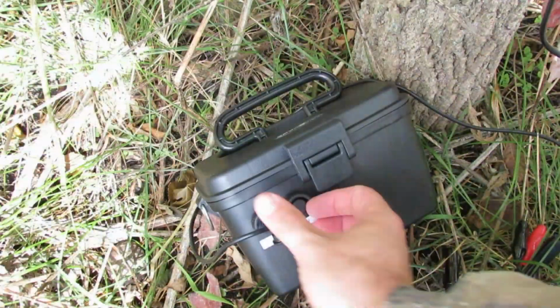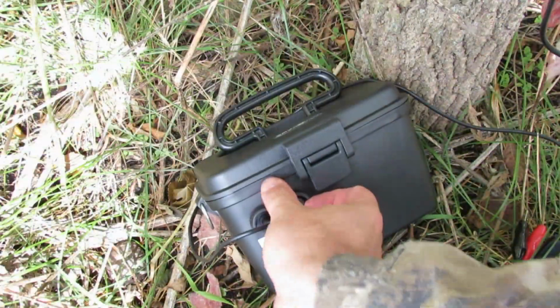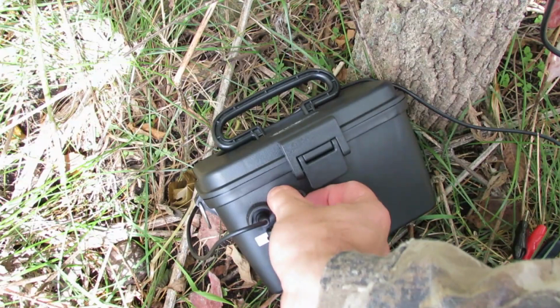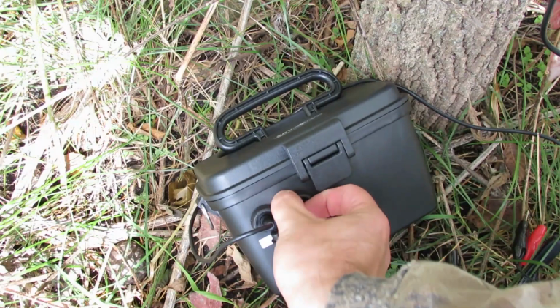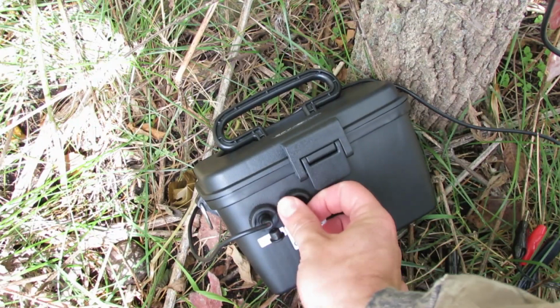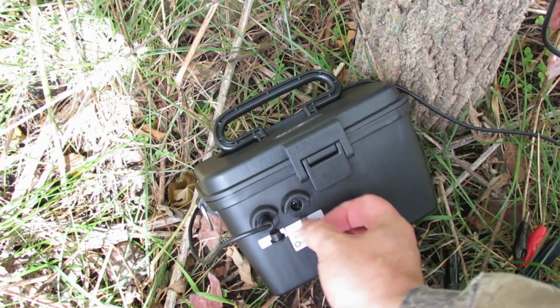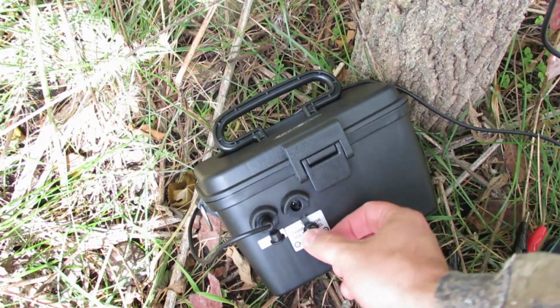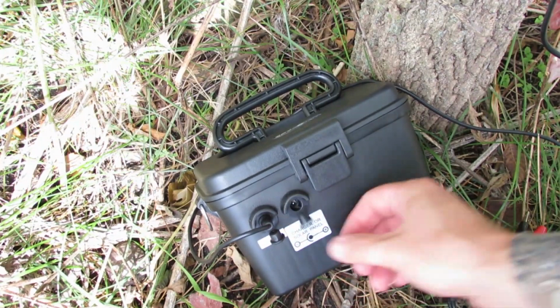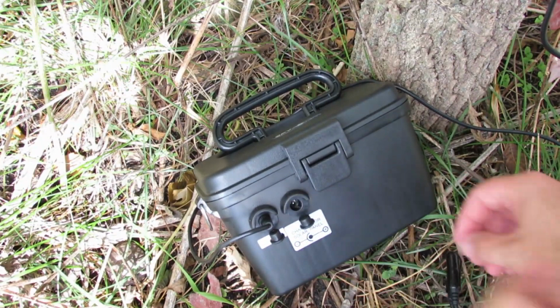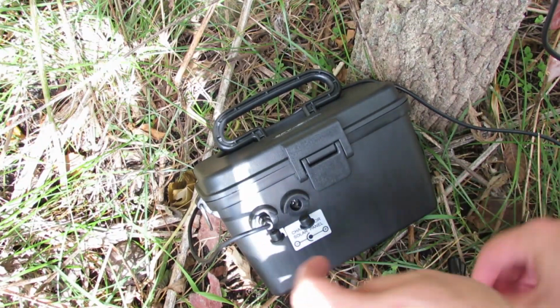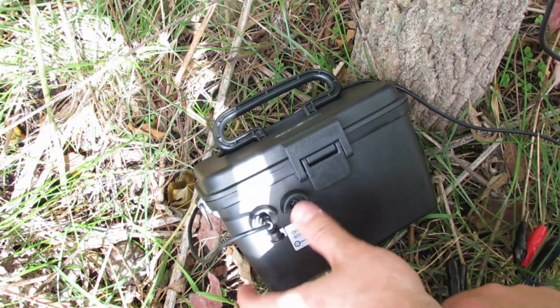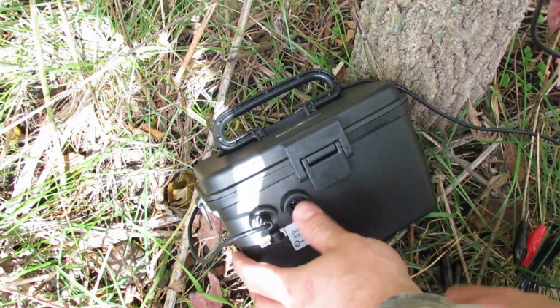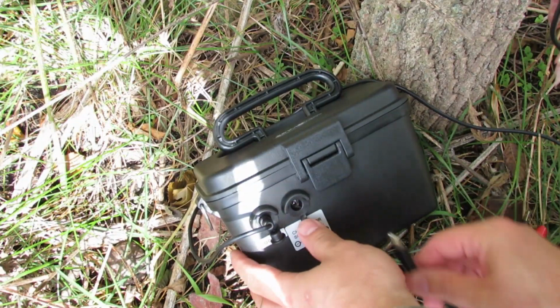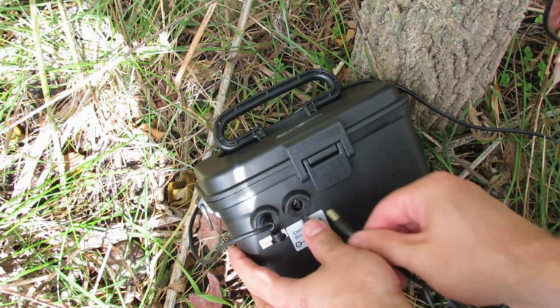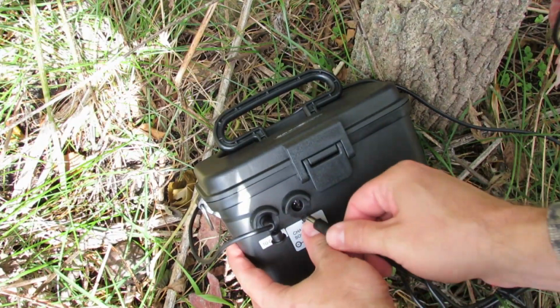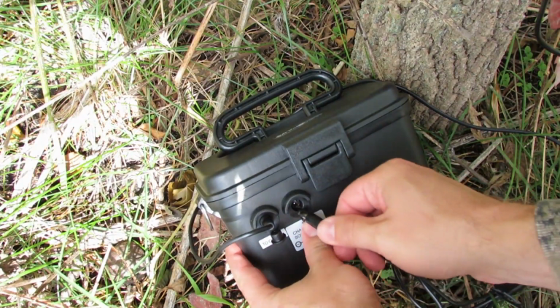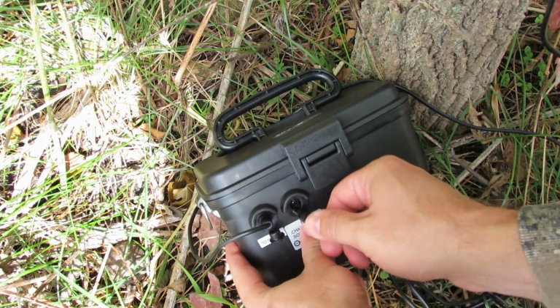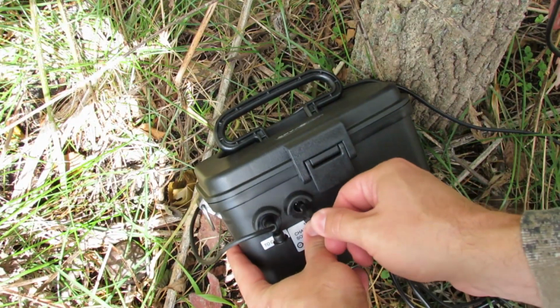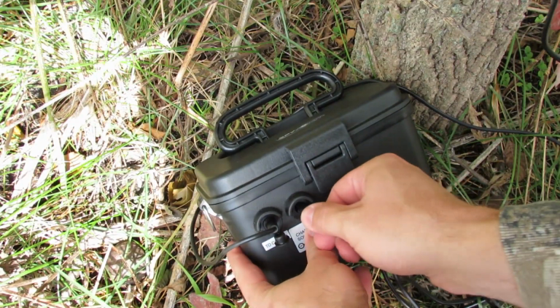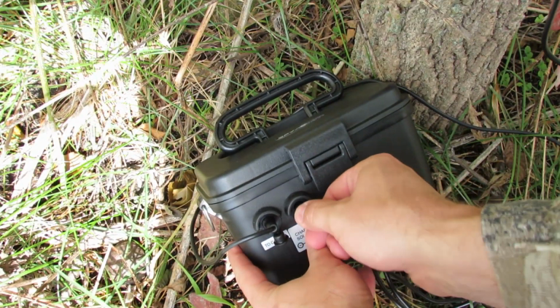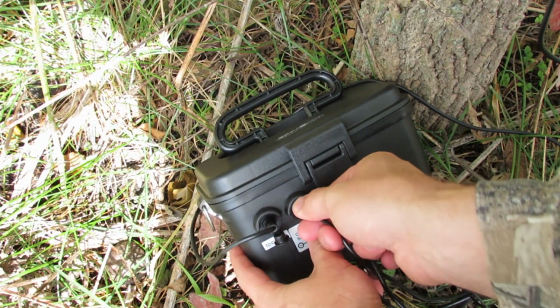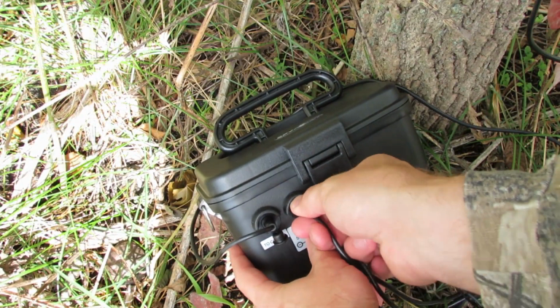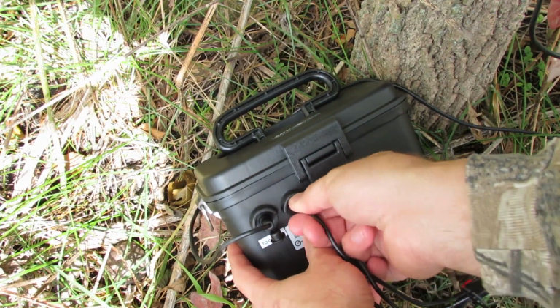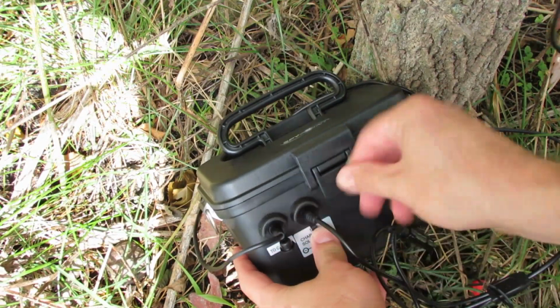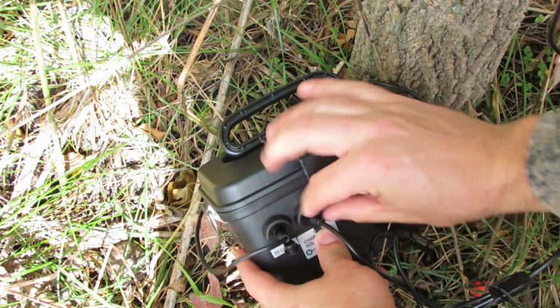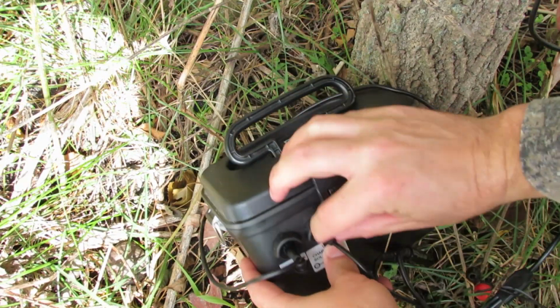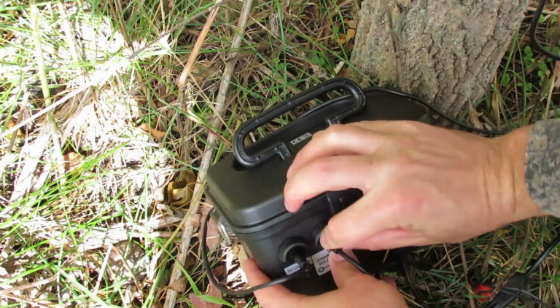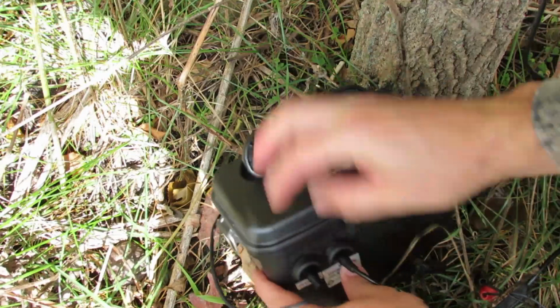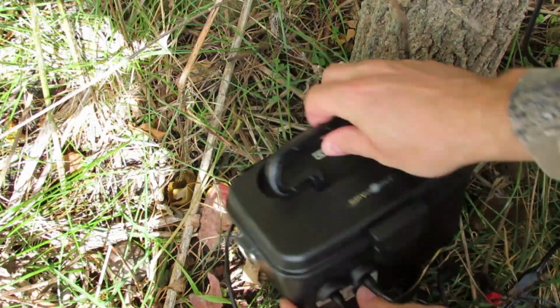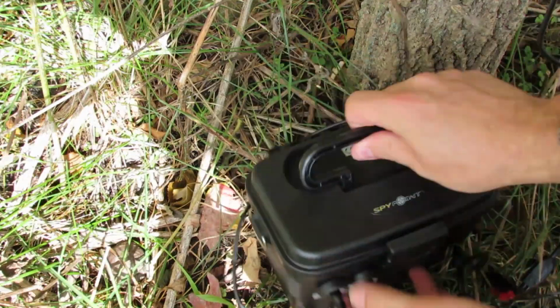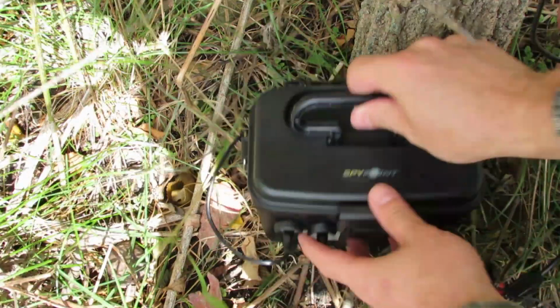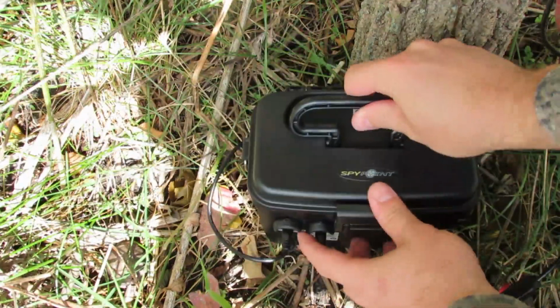Once you reach the battery box, select the correct plug that matches the battery box port labeled charger or solar panel and insert the plug.